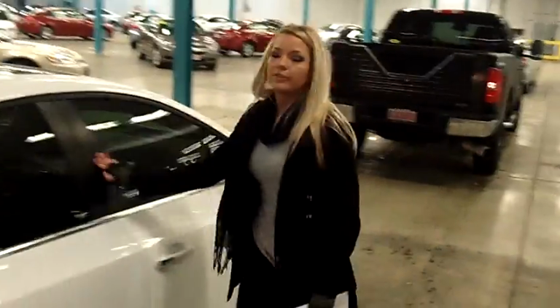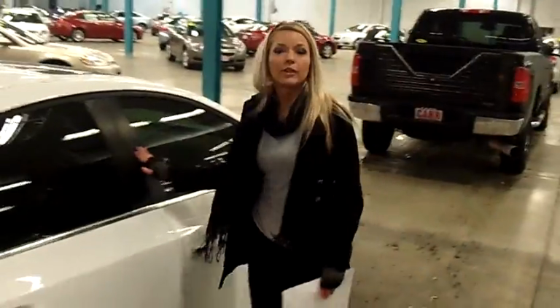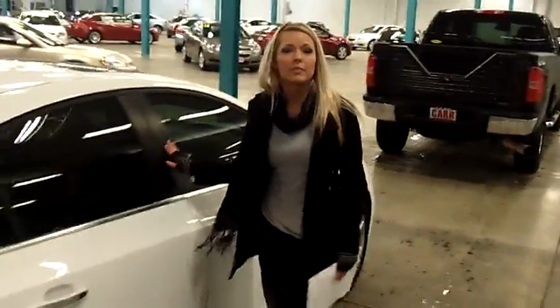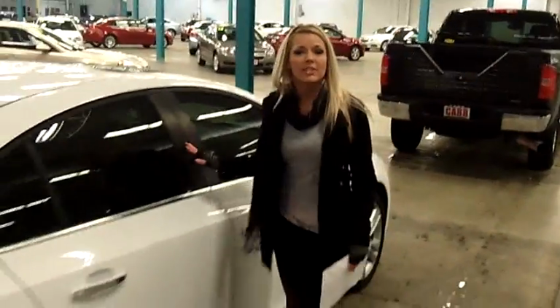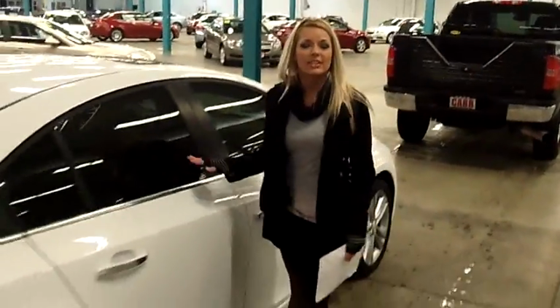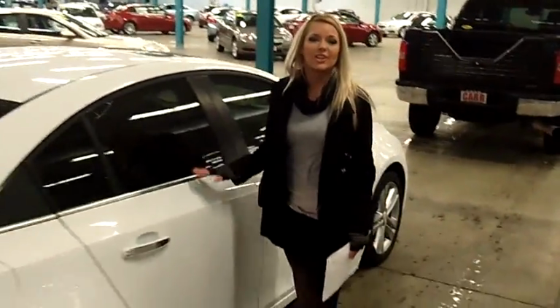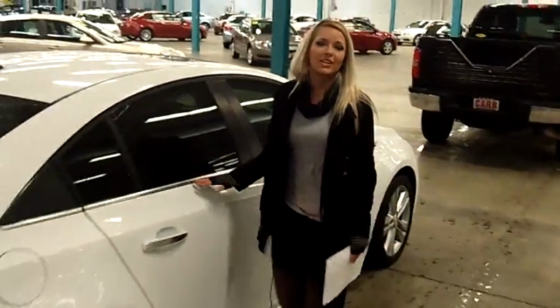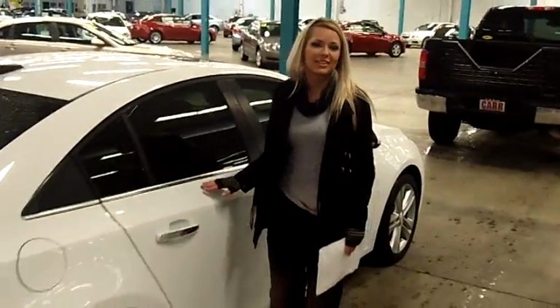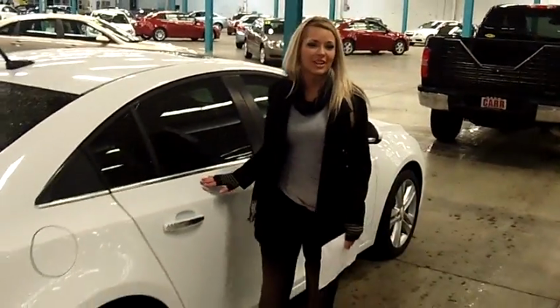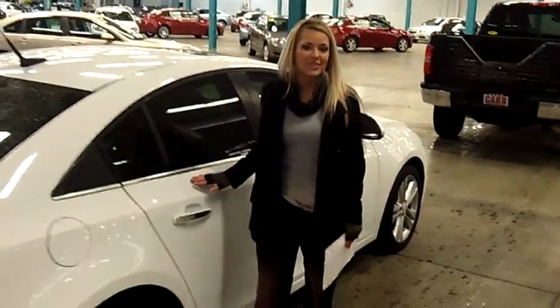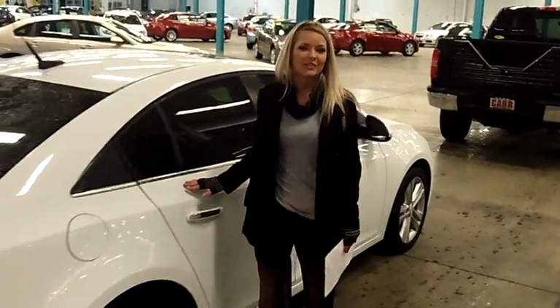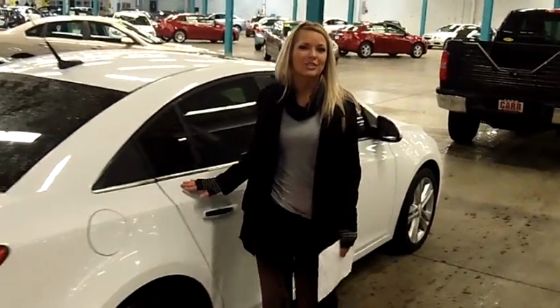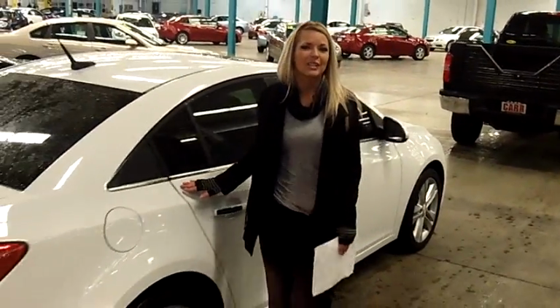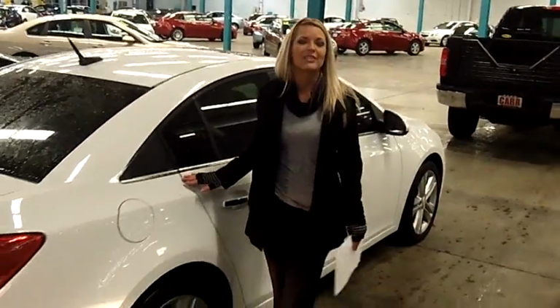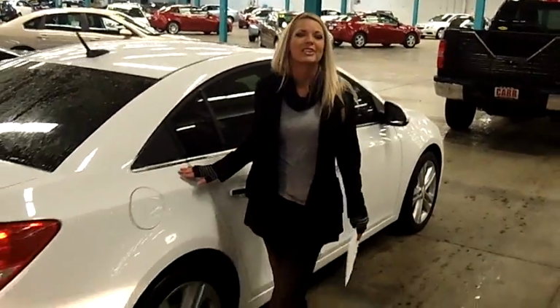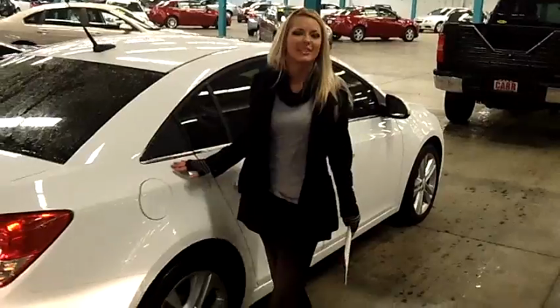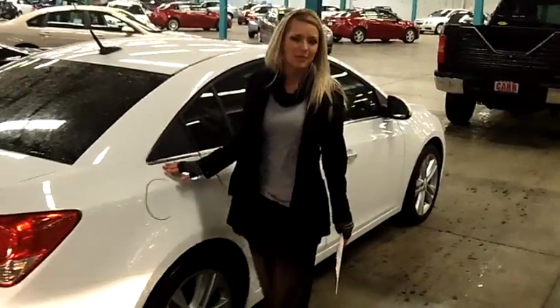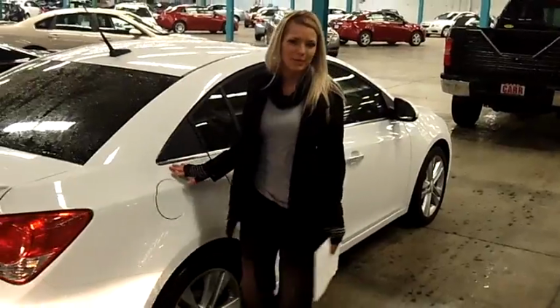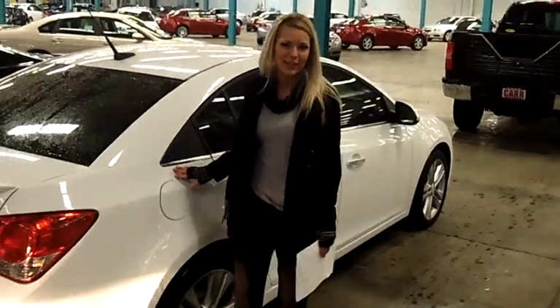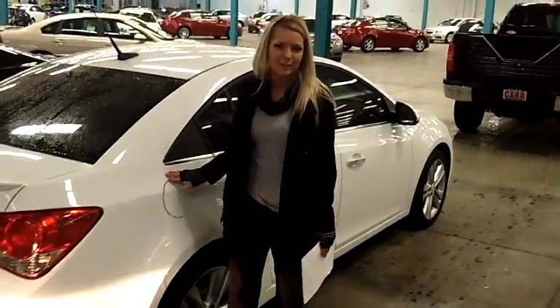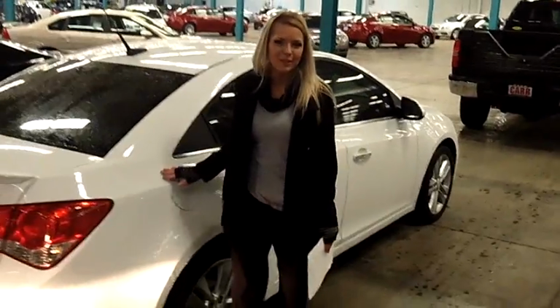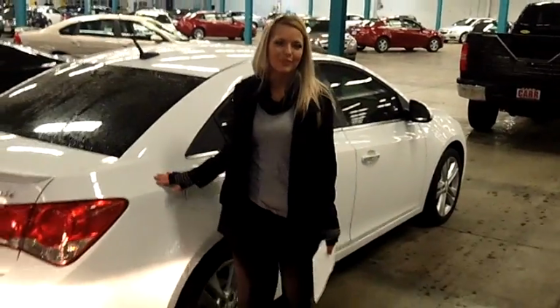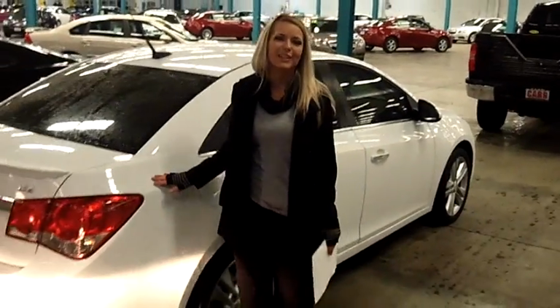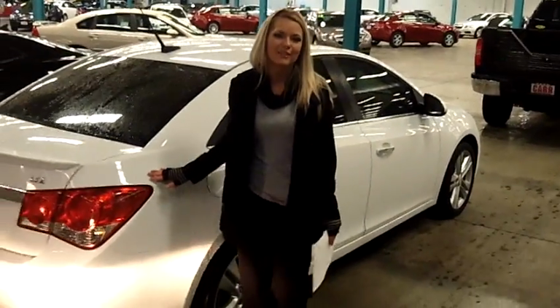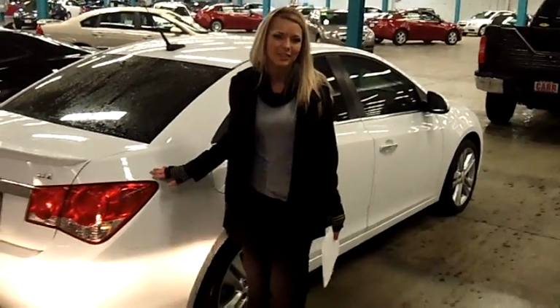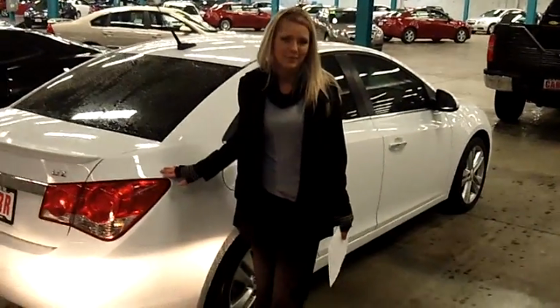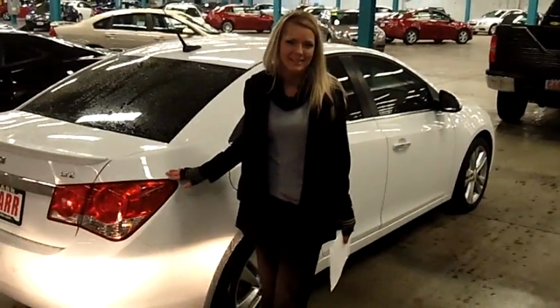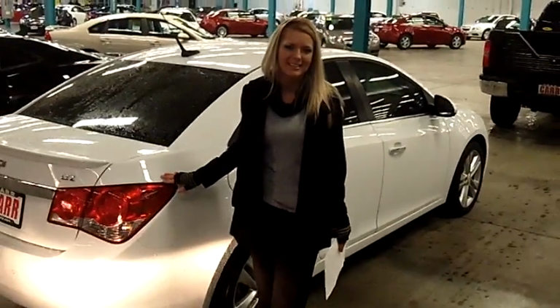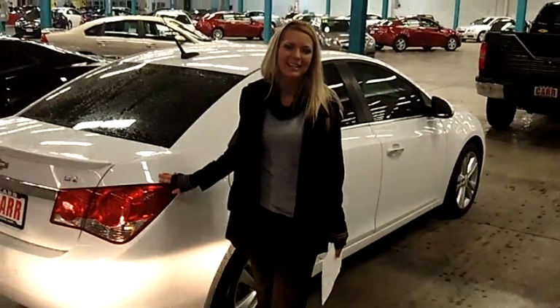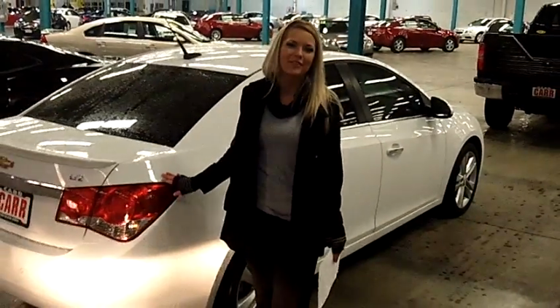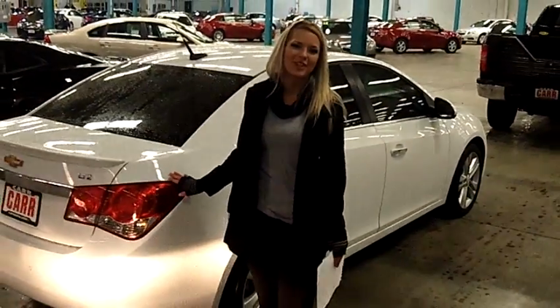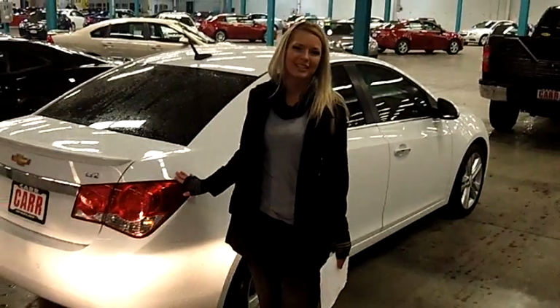For more information on this car or any other cars in our inventory, give us a call on the number provided above. We would love to earn your business. Thank you for watching.